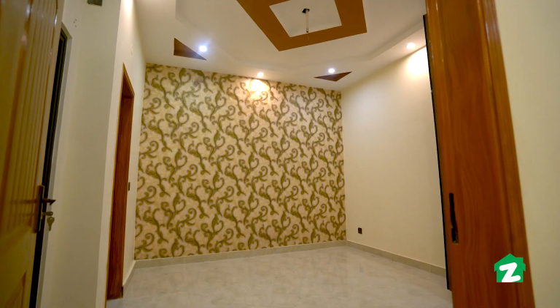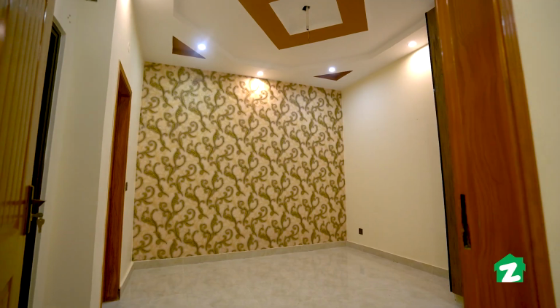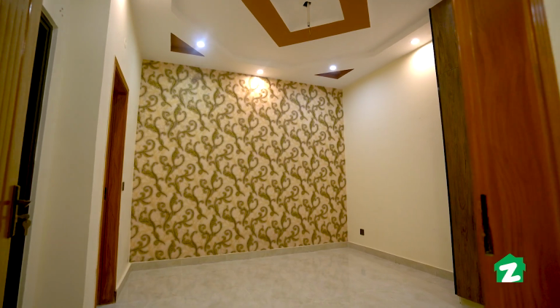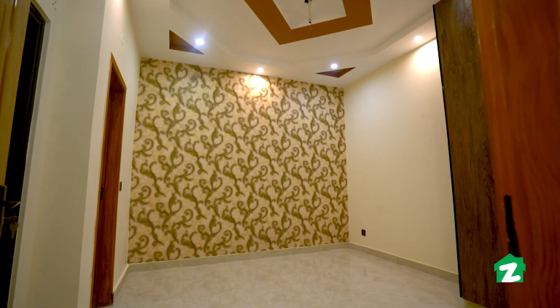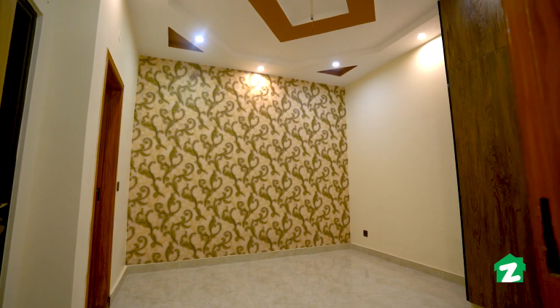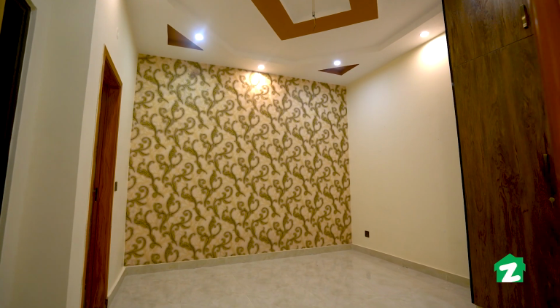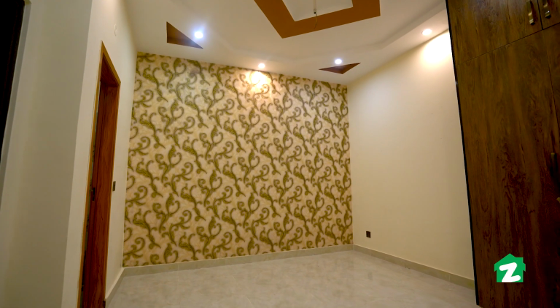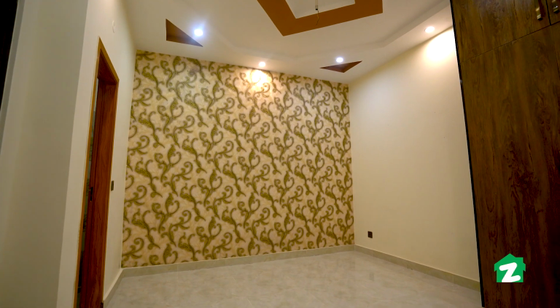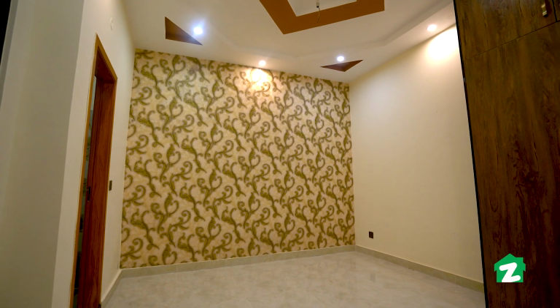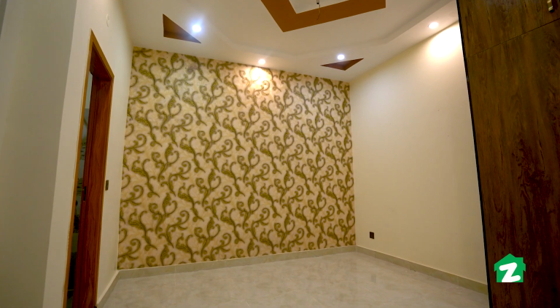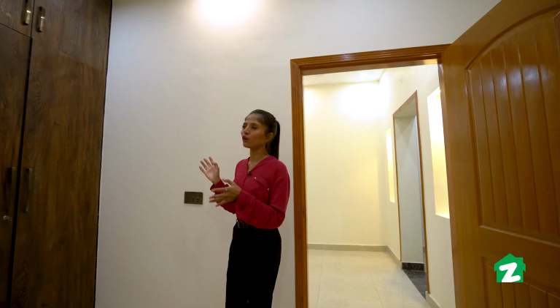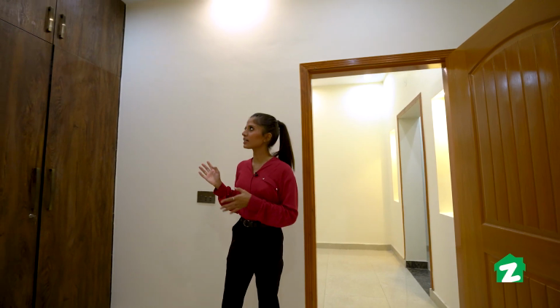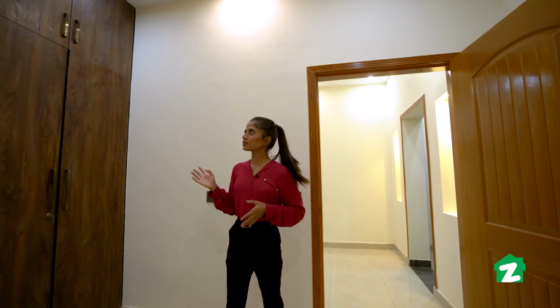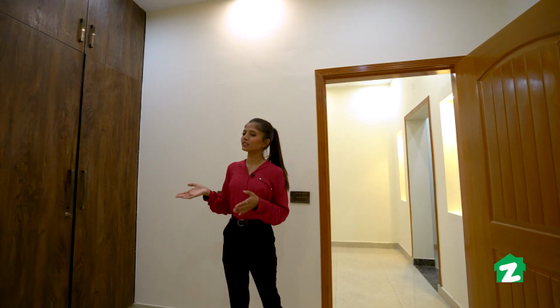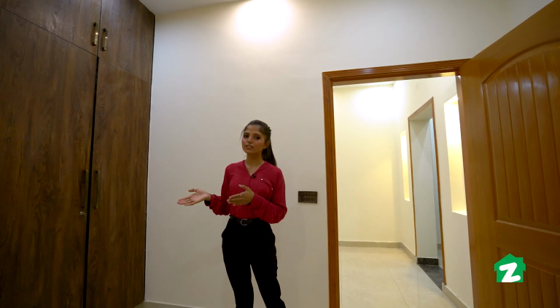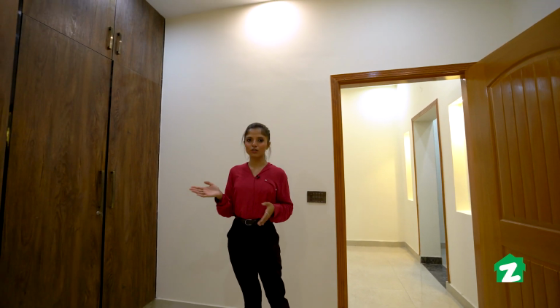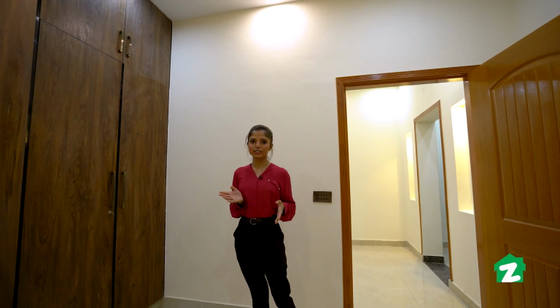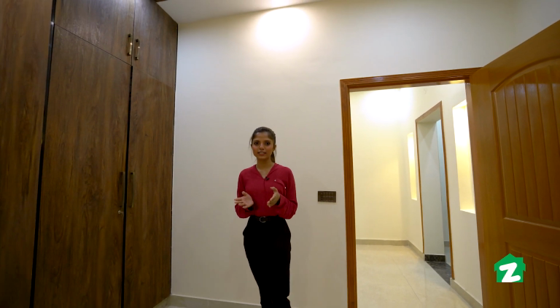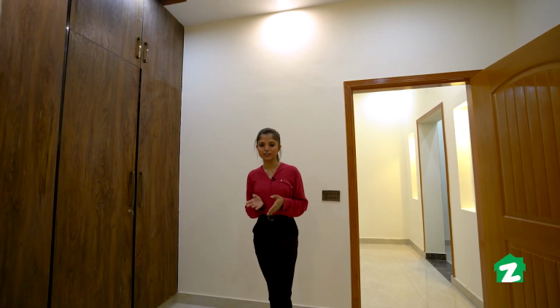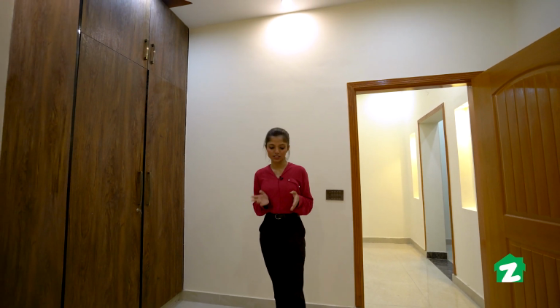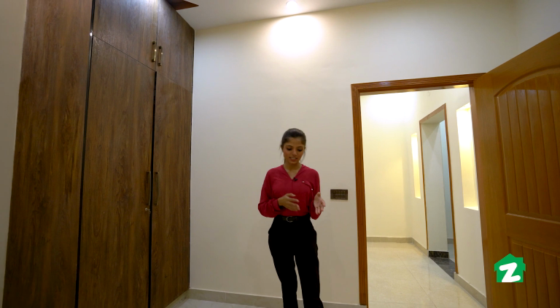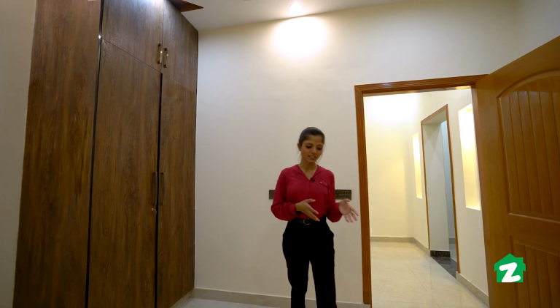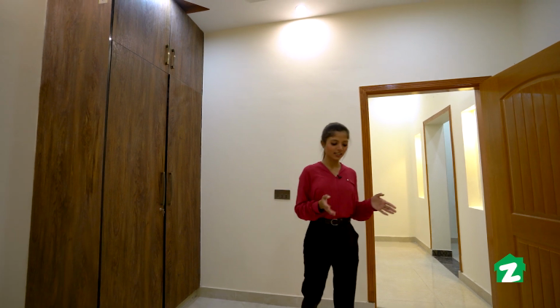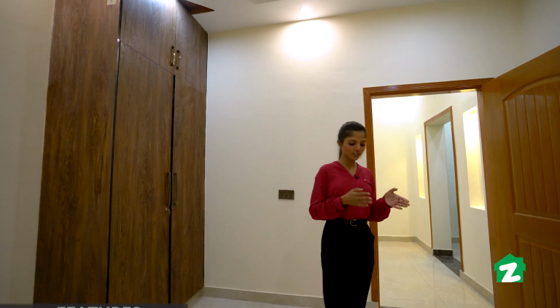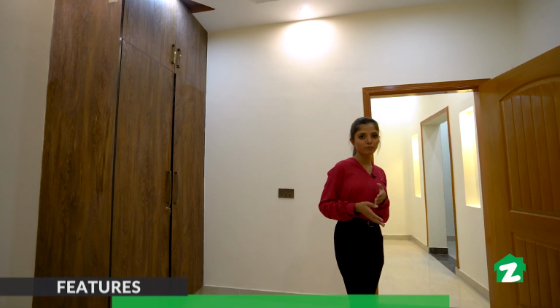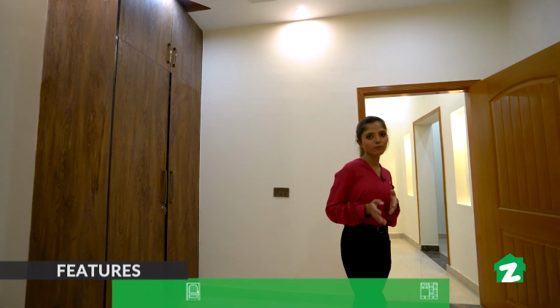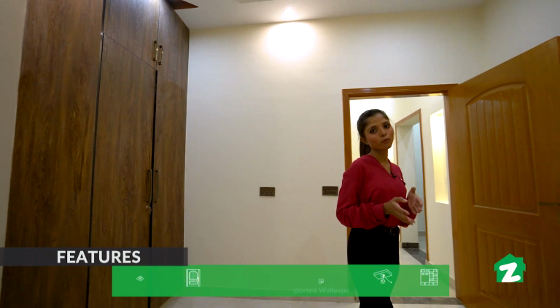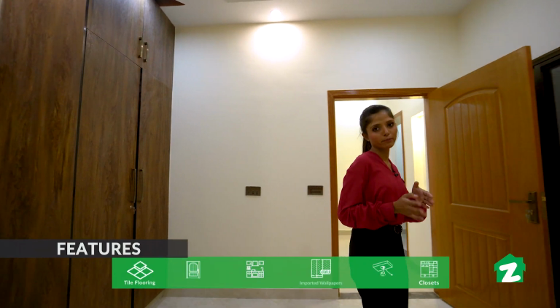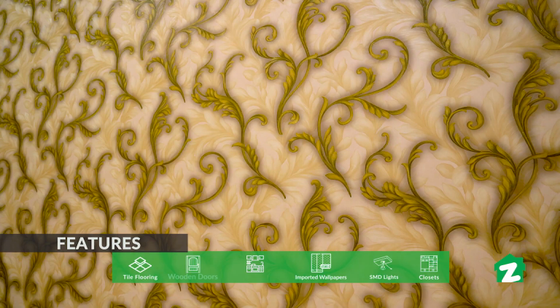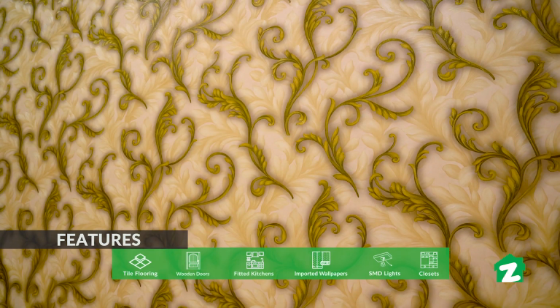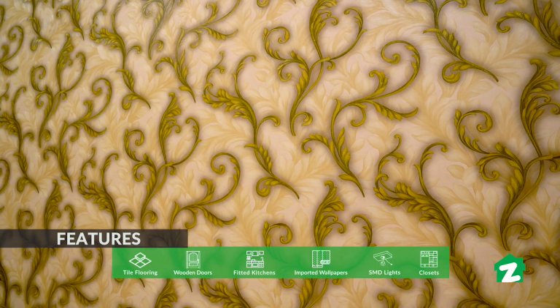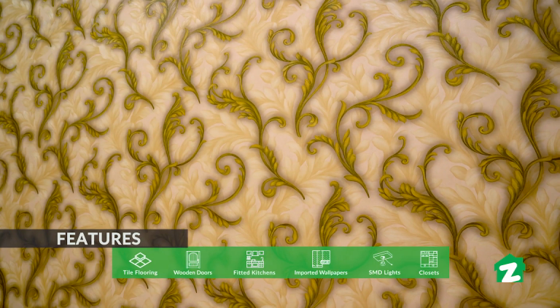This is room number one, which has a wall-sized closet installed. This room also features wallpaper on the walls.